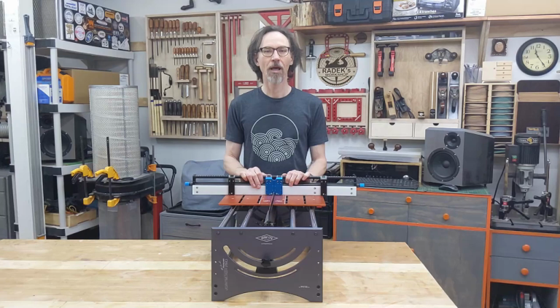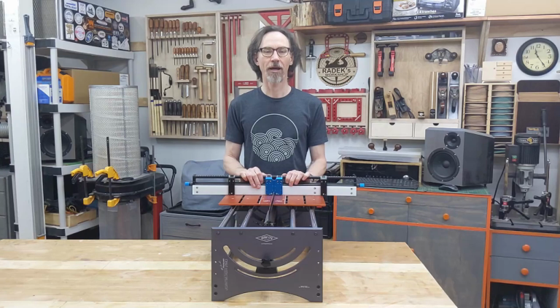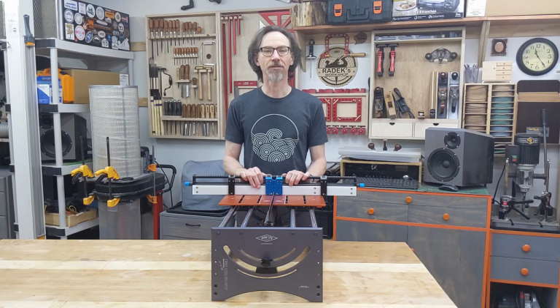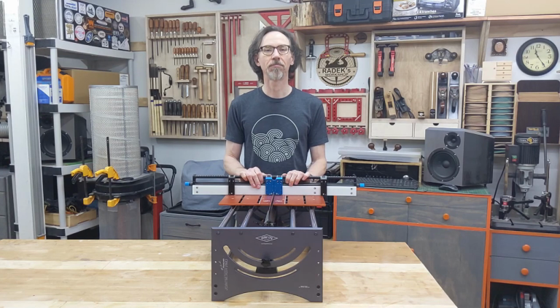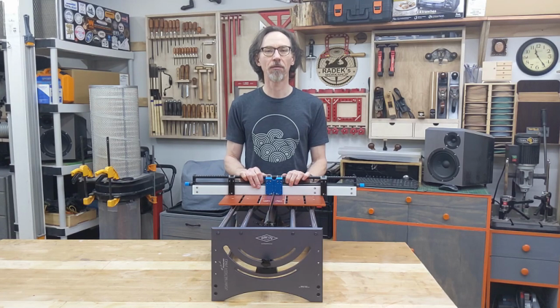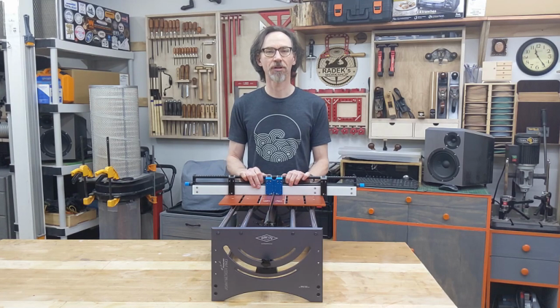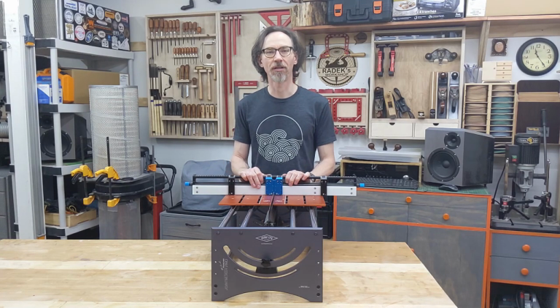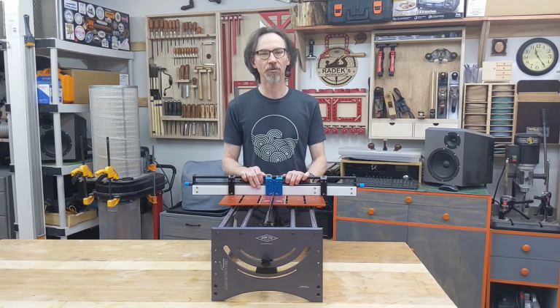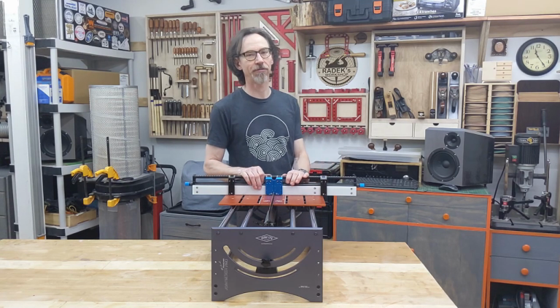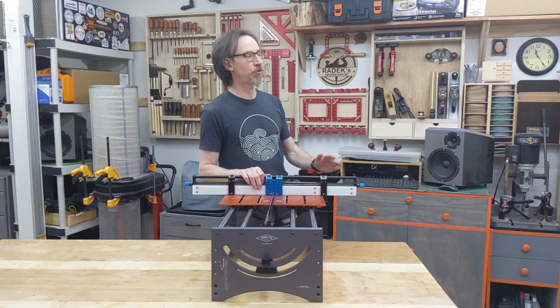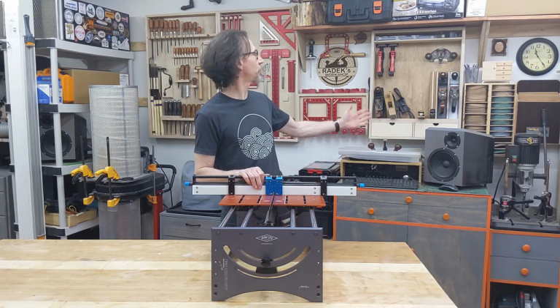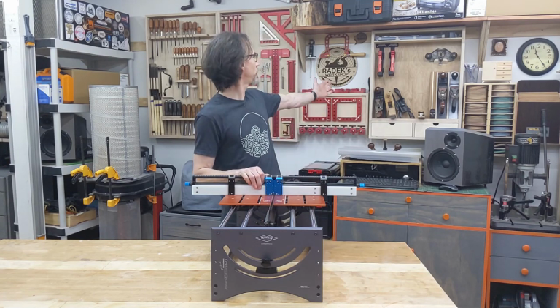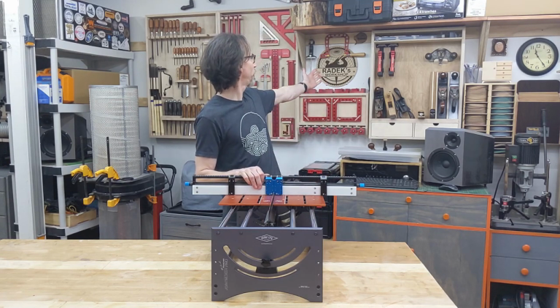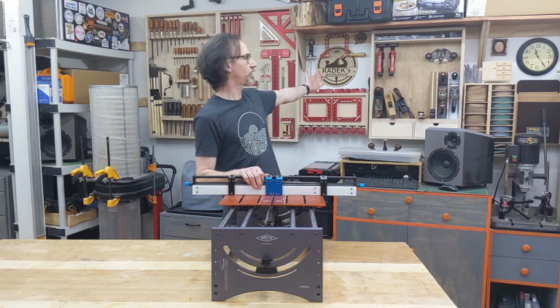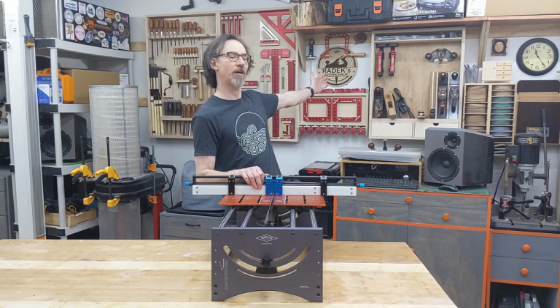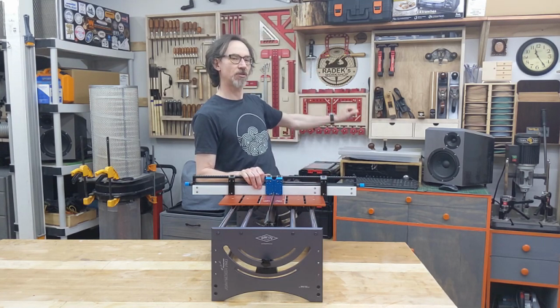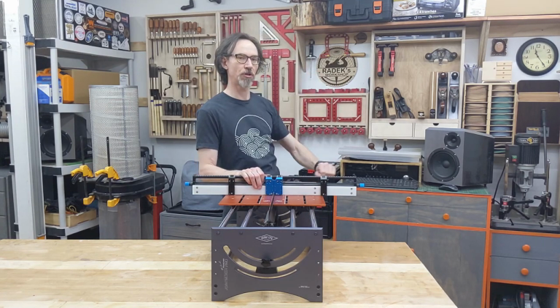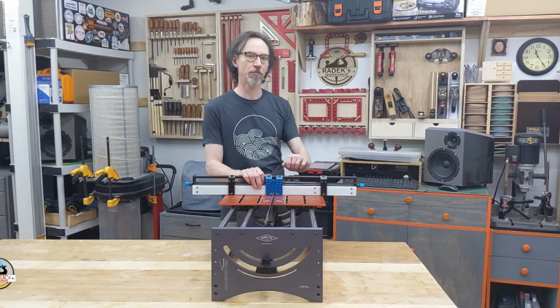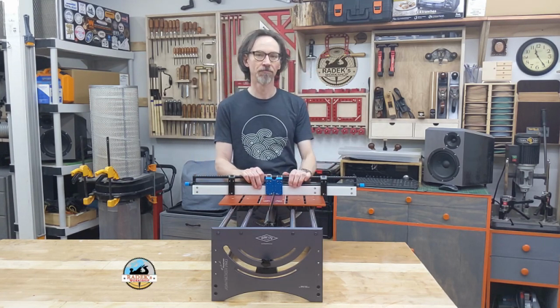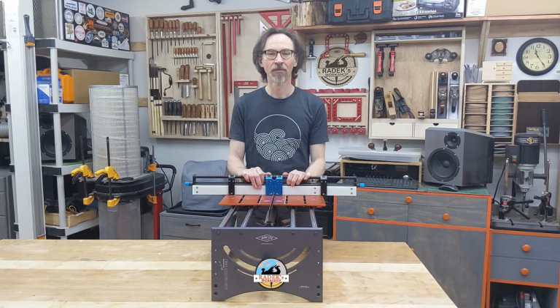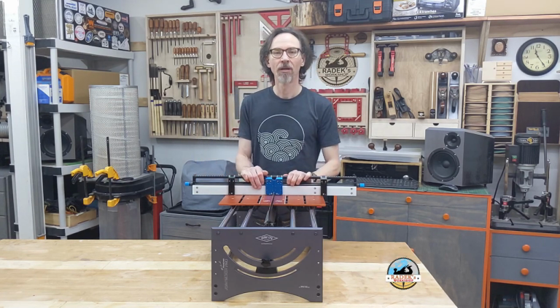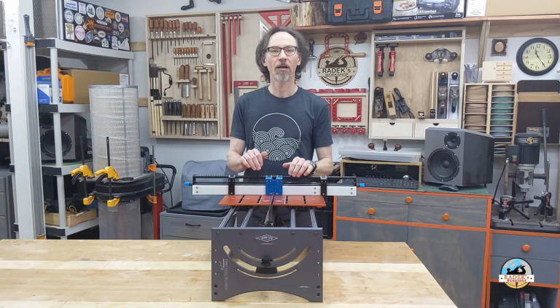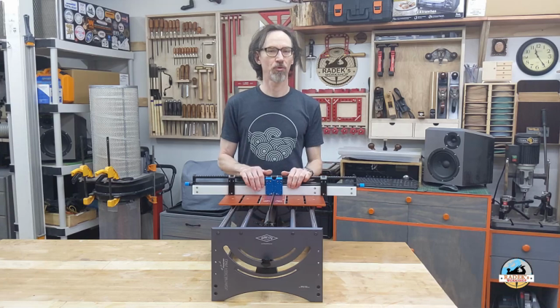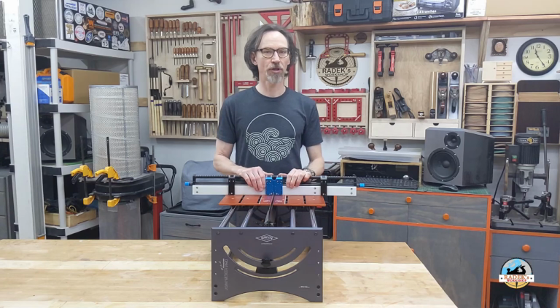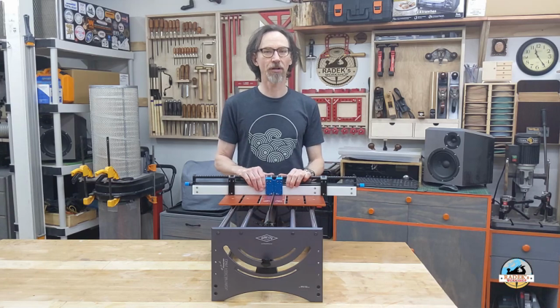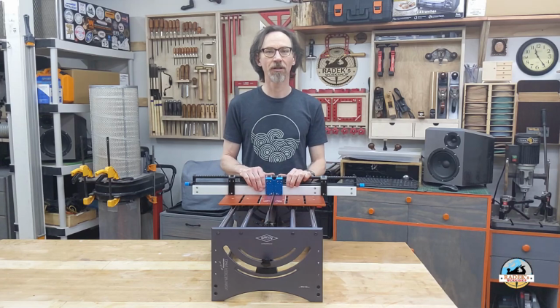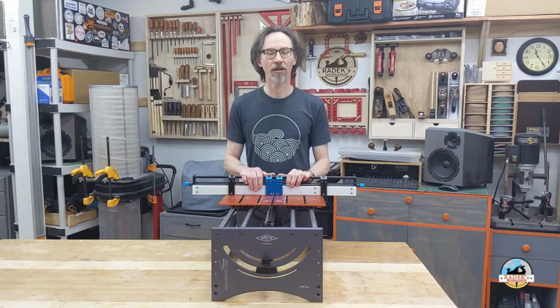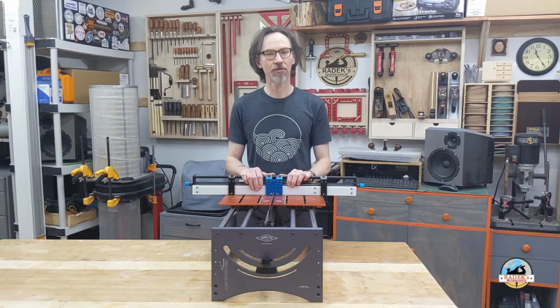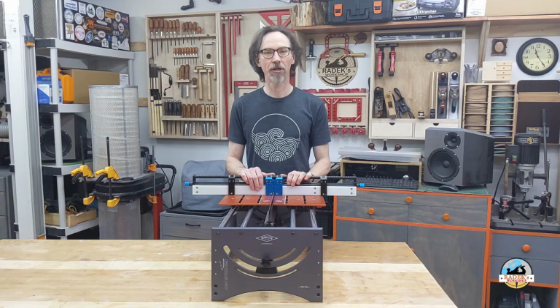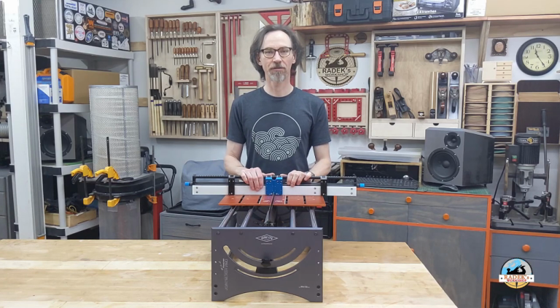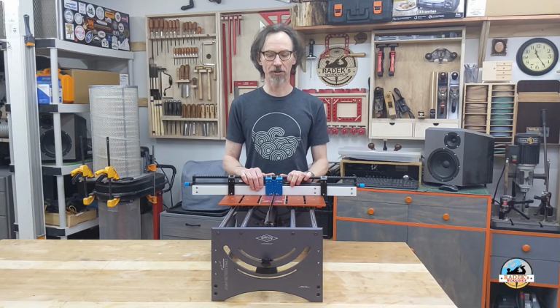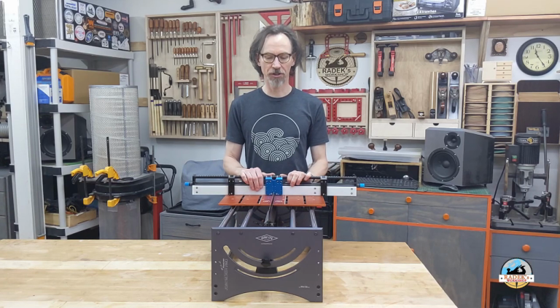Hi guys, my name is Radek. You can find me on social media as Radek's Workshop. I'm a woodworker, I love to make furniture.